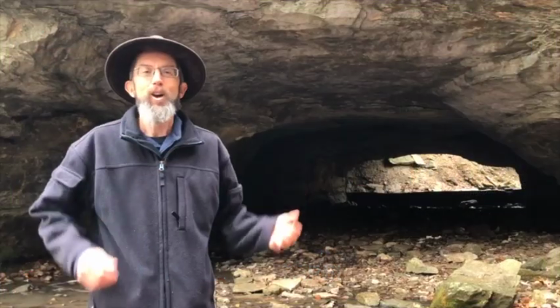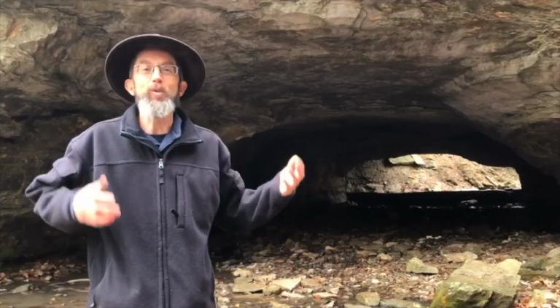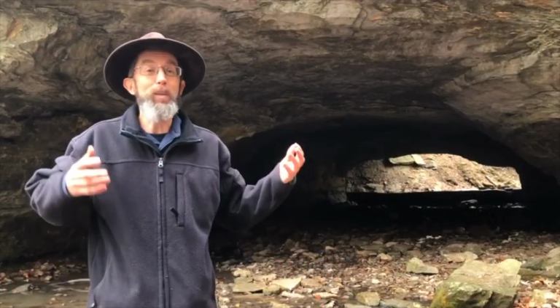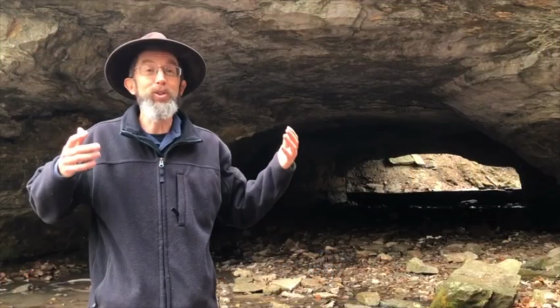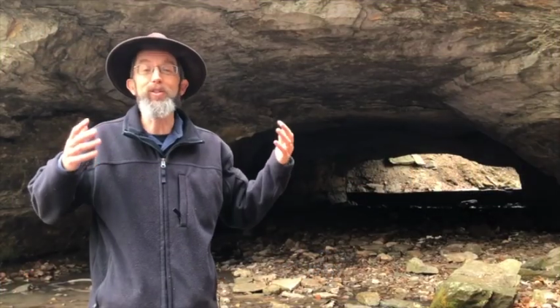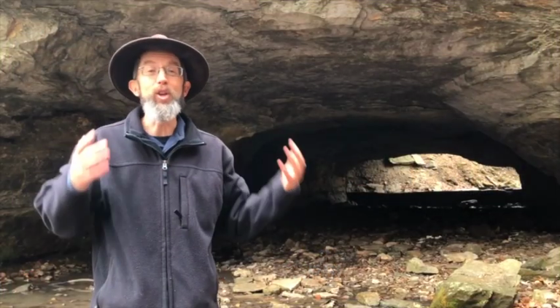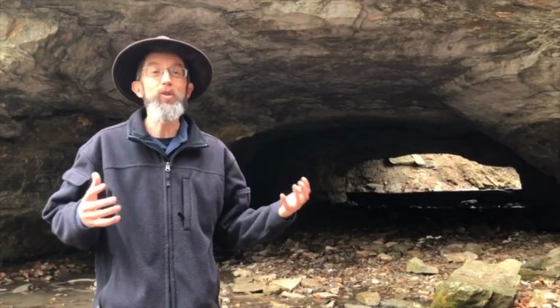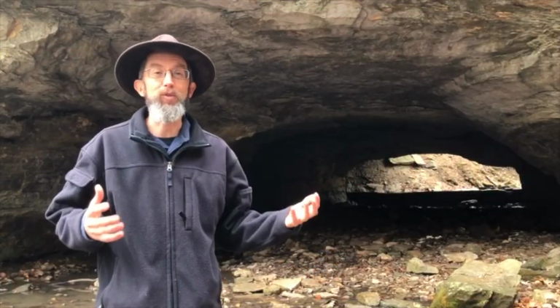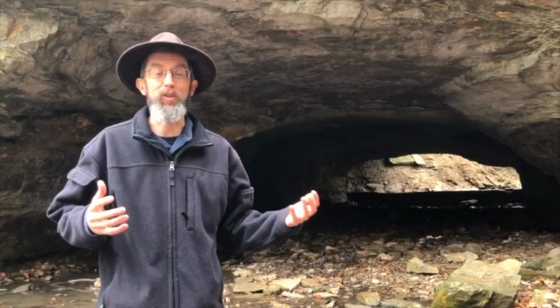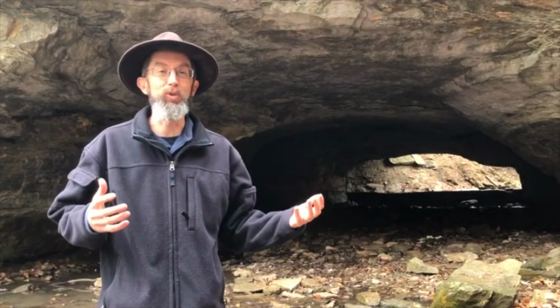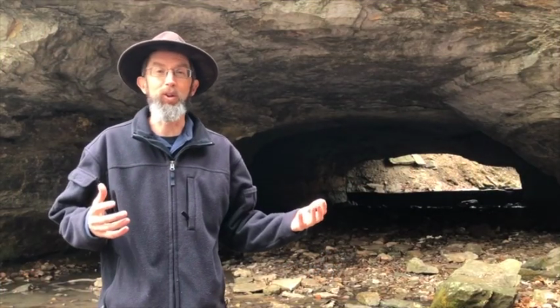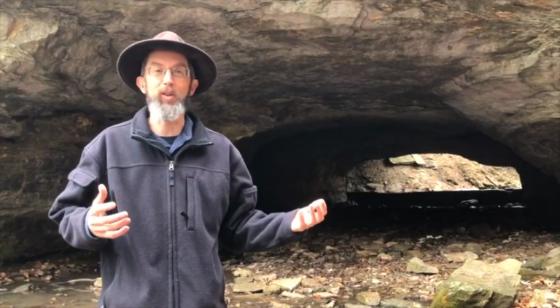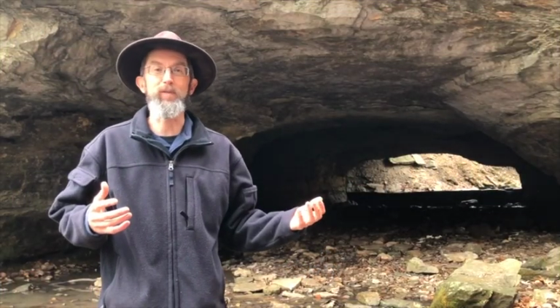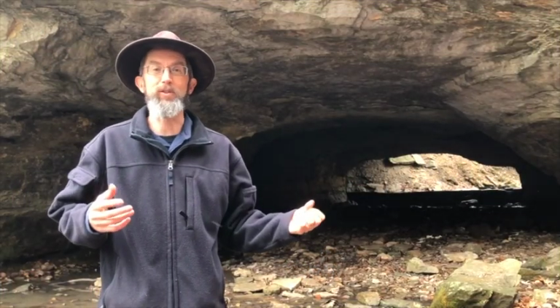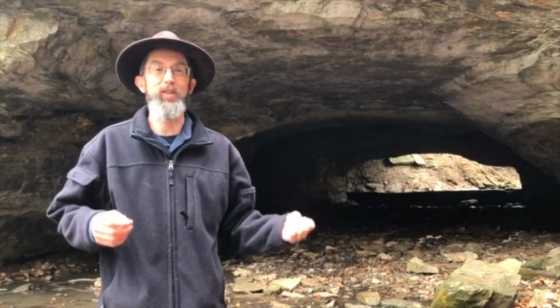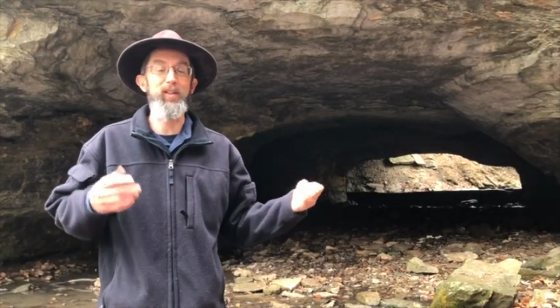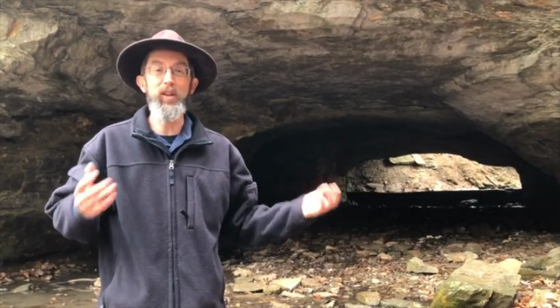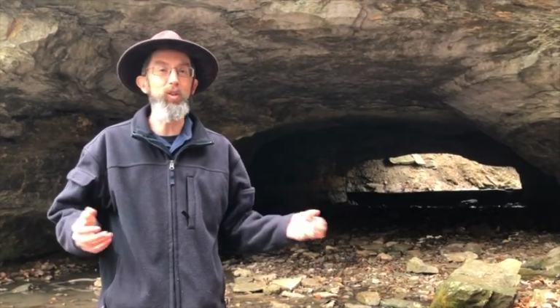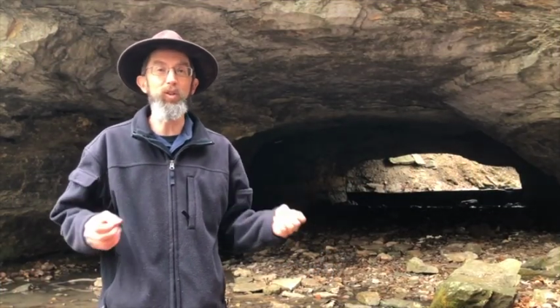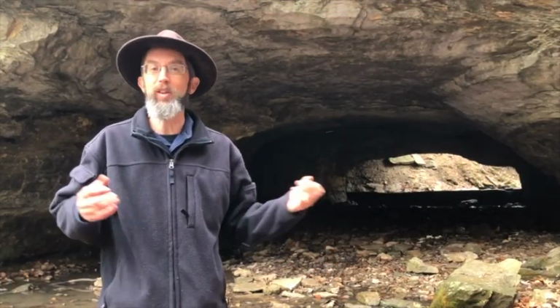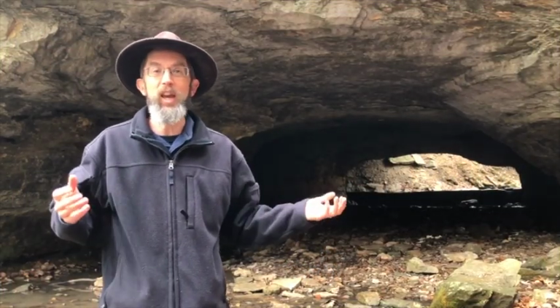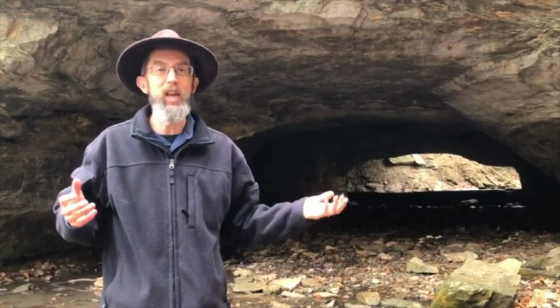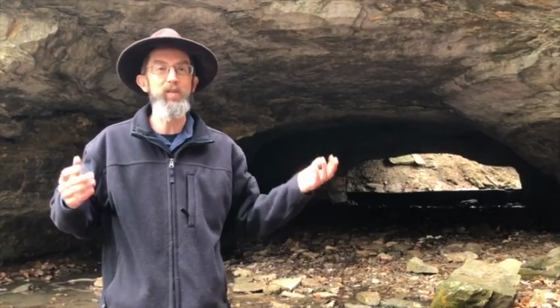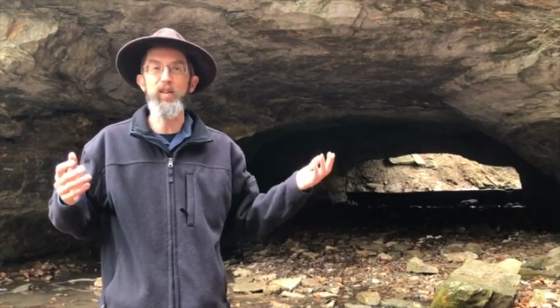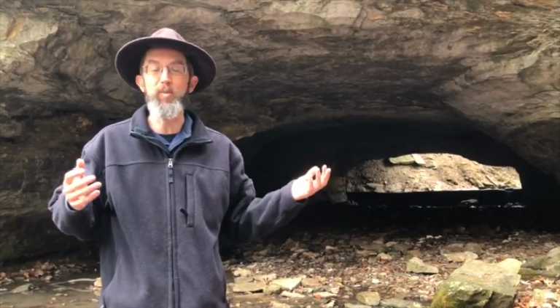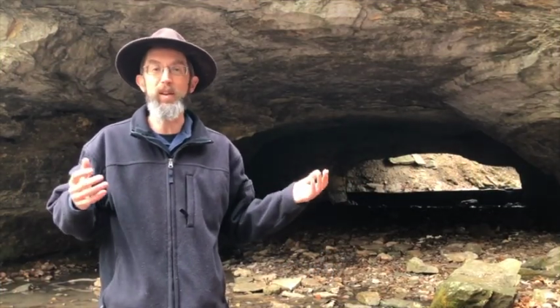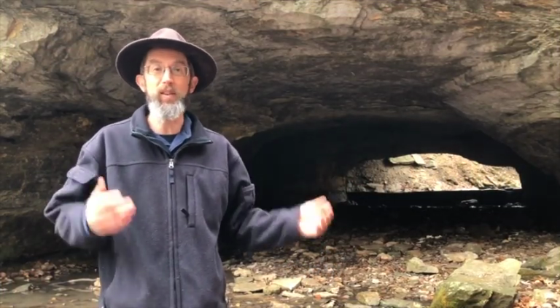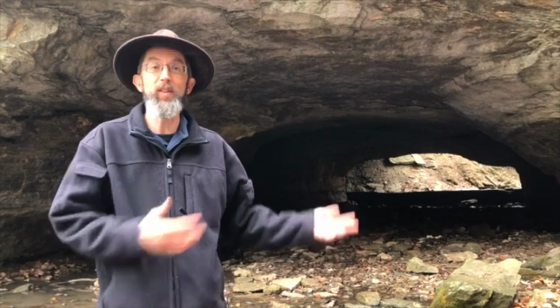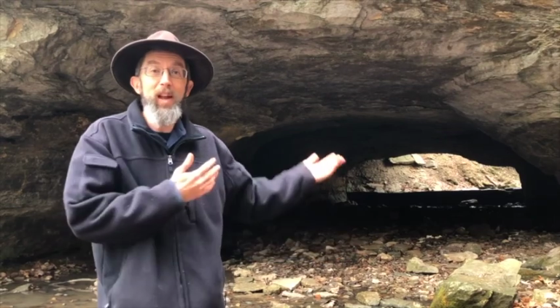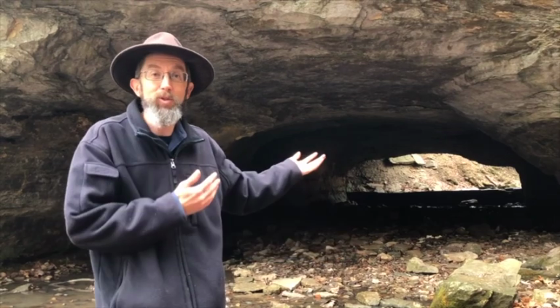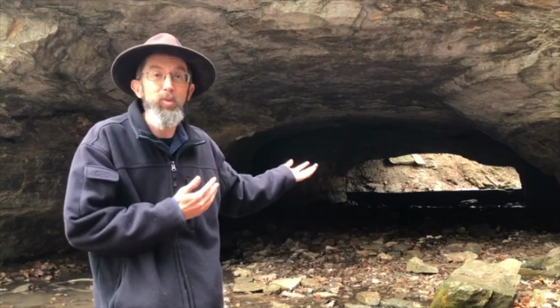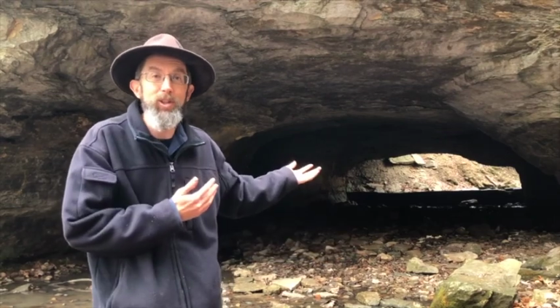Rockbridge is known for its cool karst features like sinkholes, caves, springs, and this natural bridge.